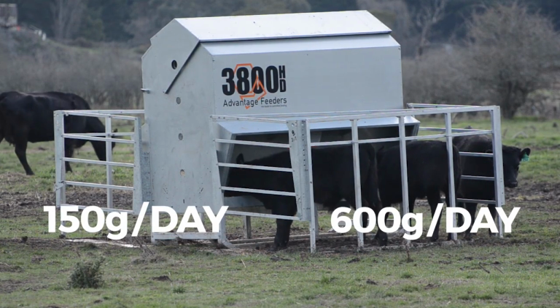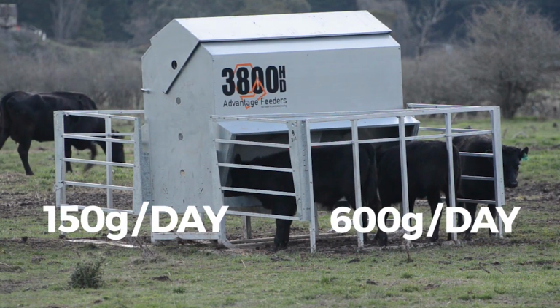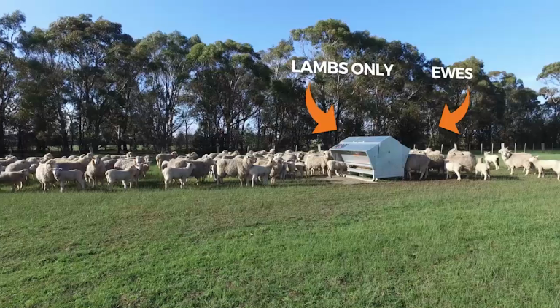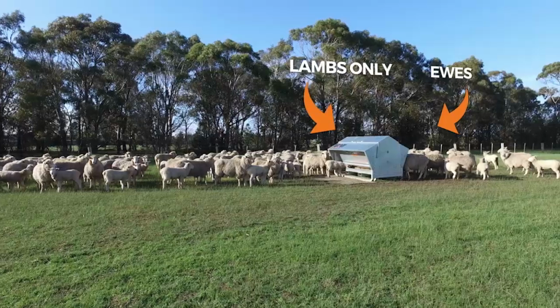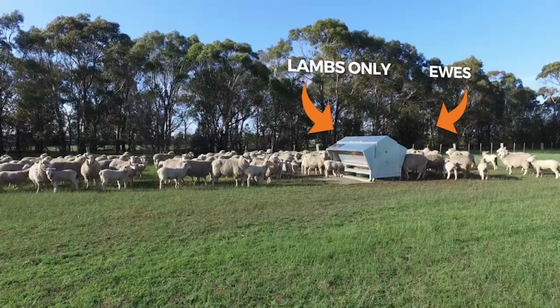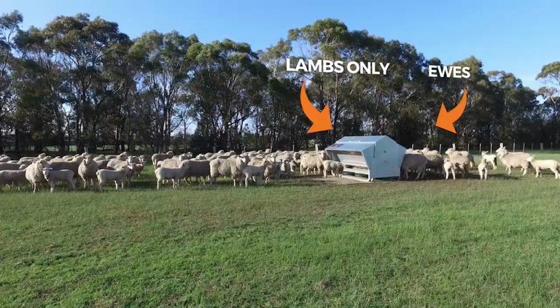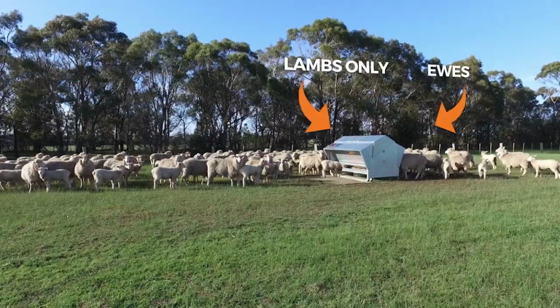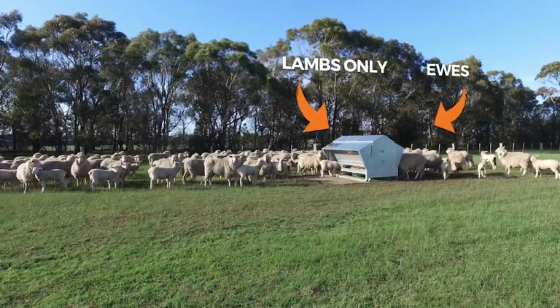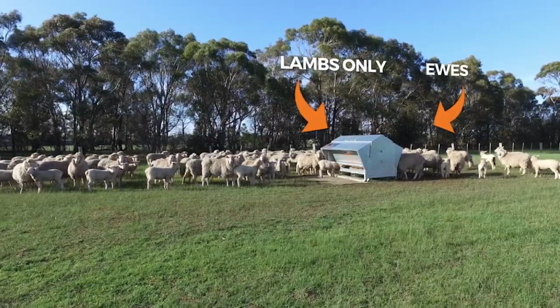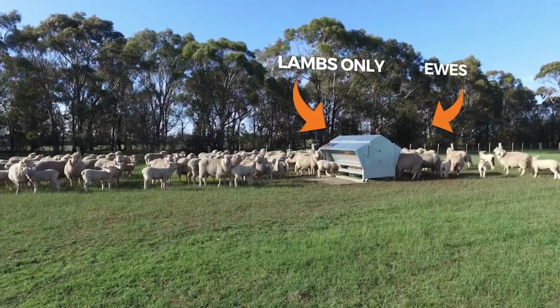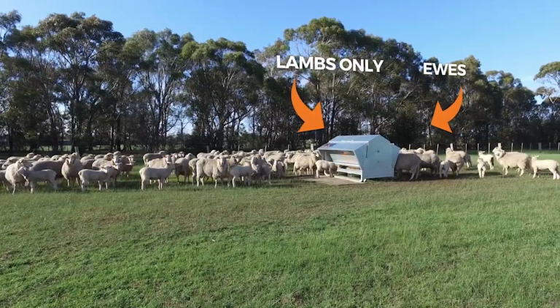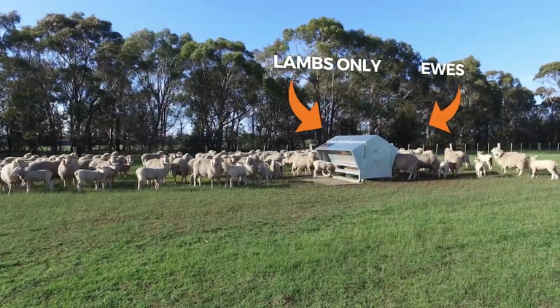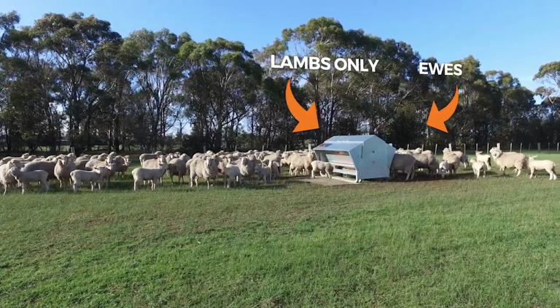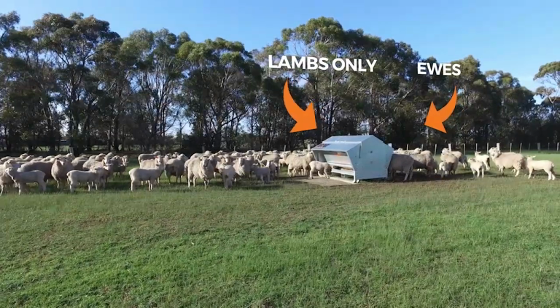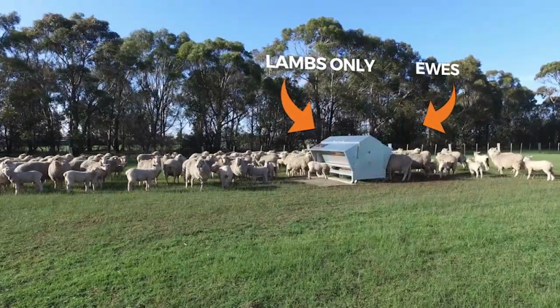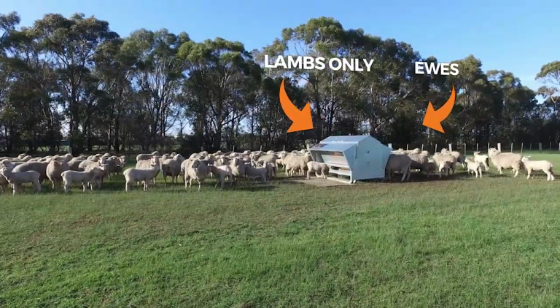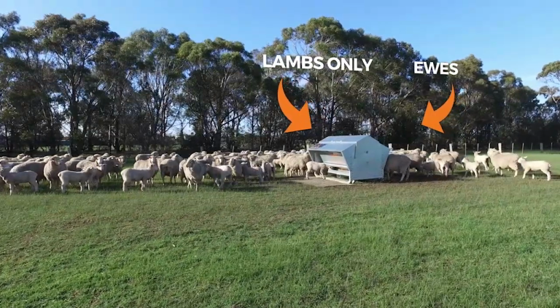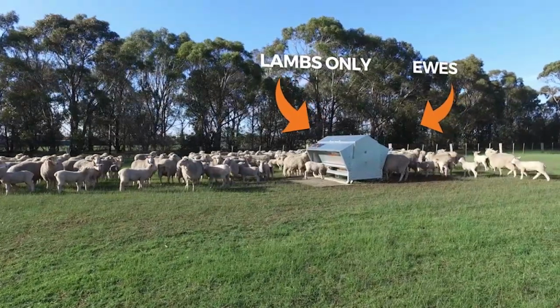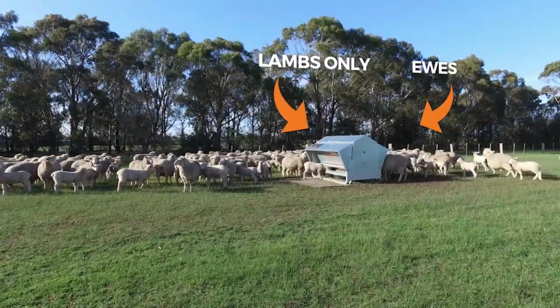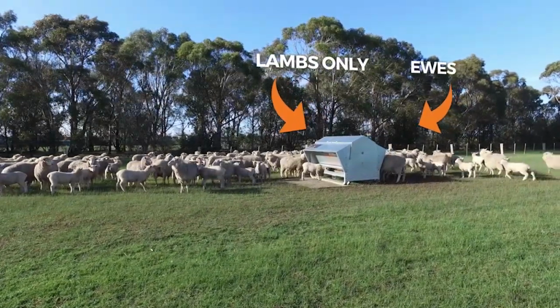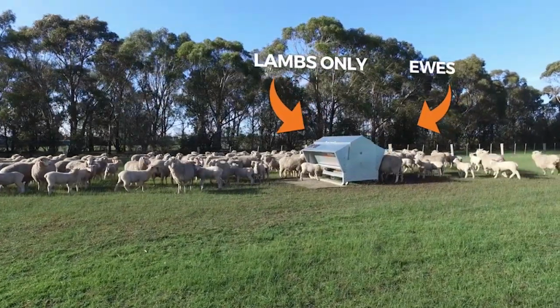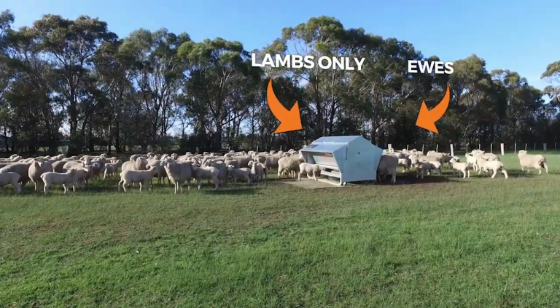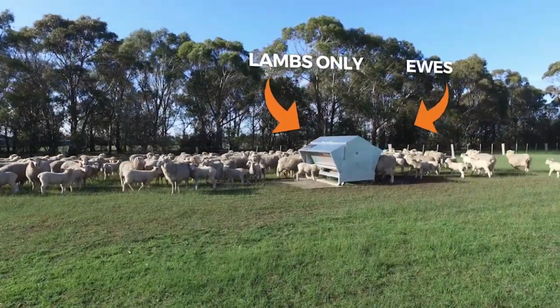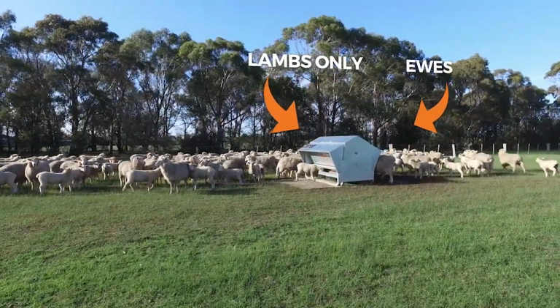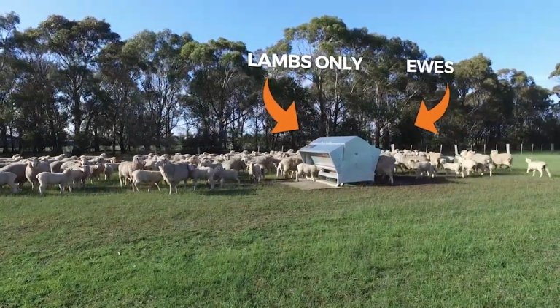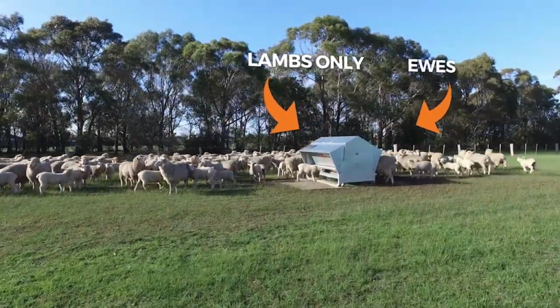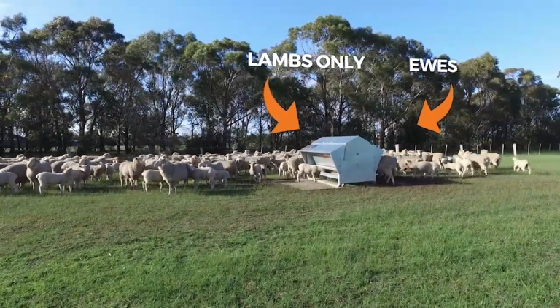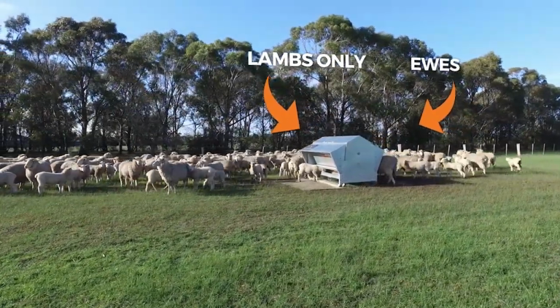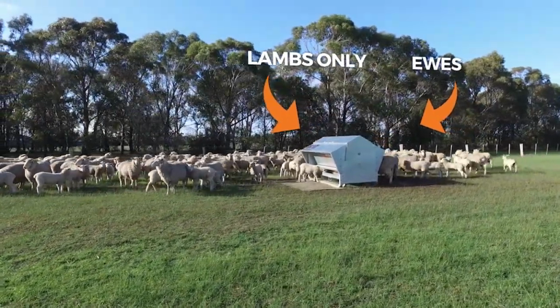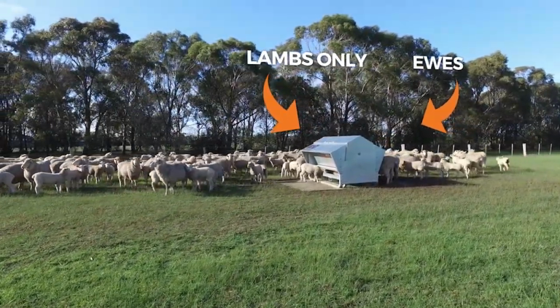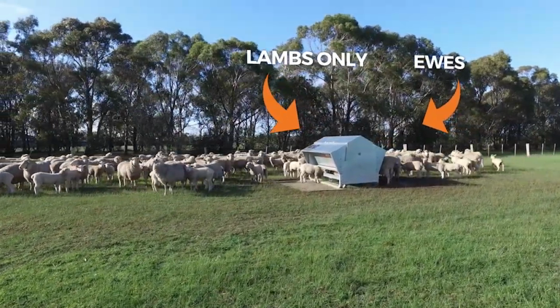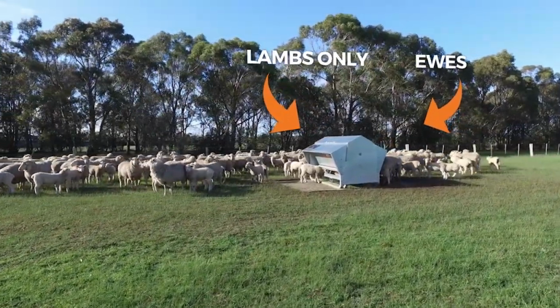The feeders can also be used to creep feed young stock on one side and supplement their mothers on the other.